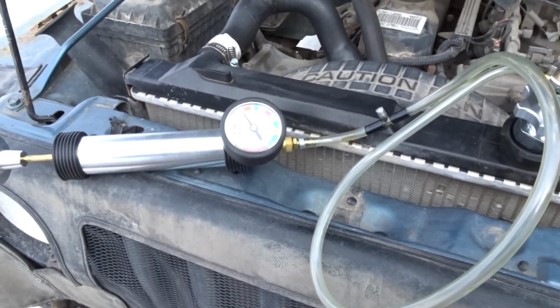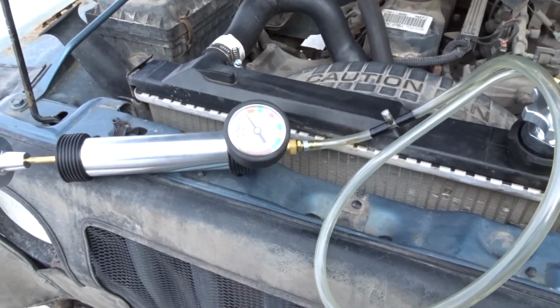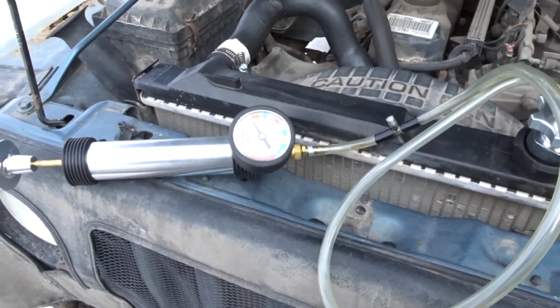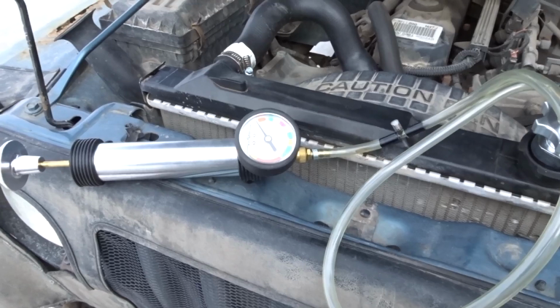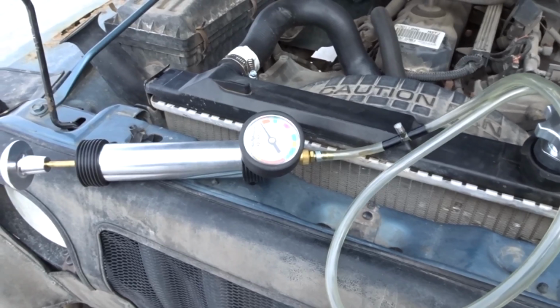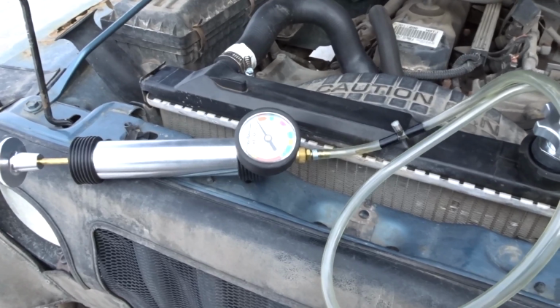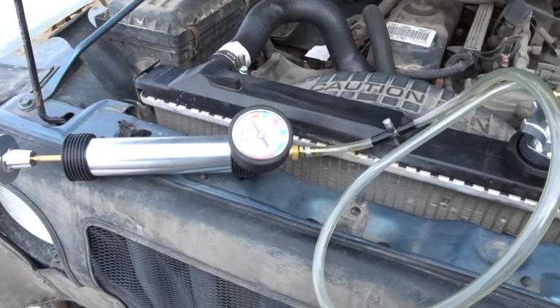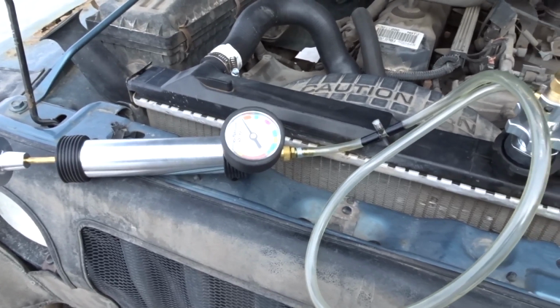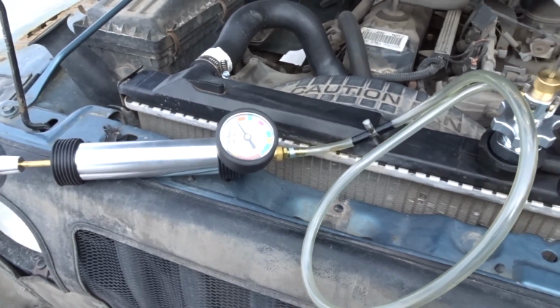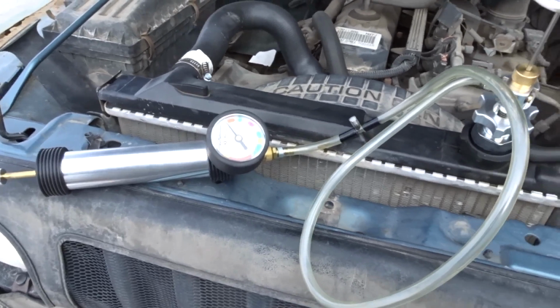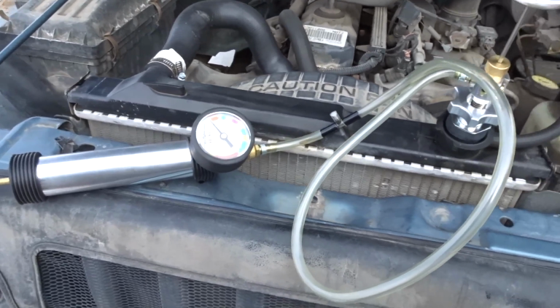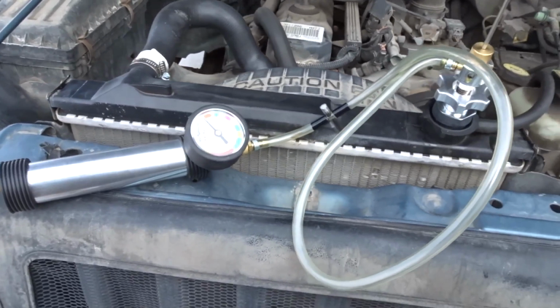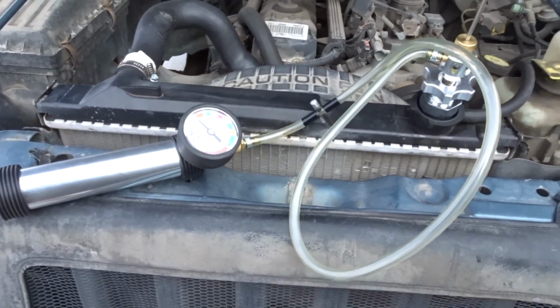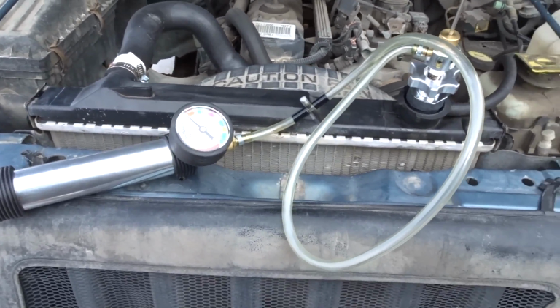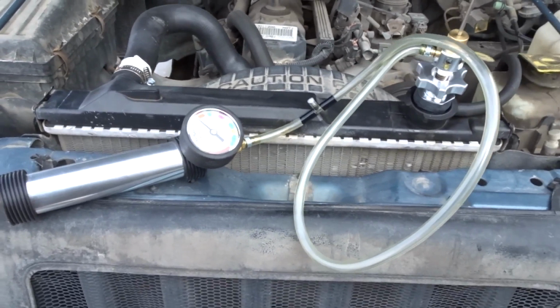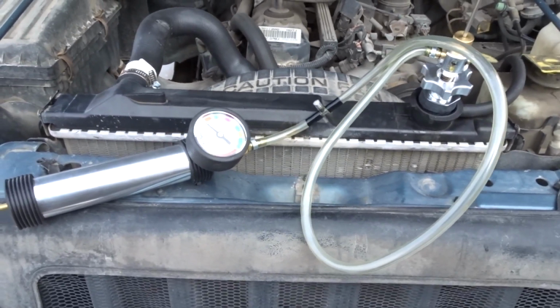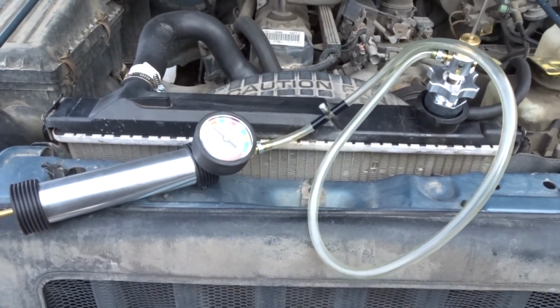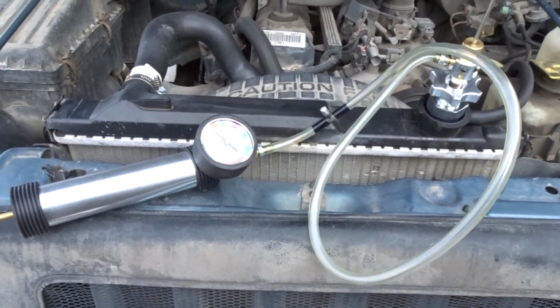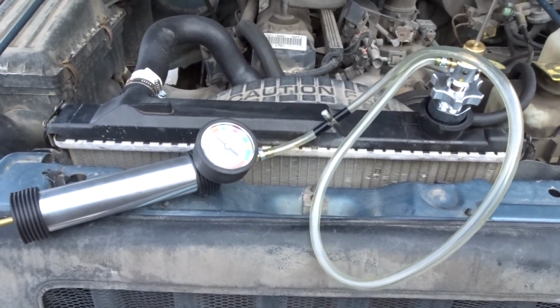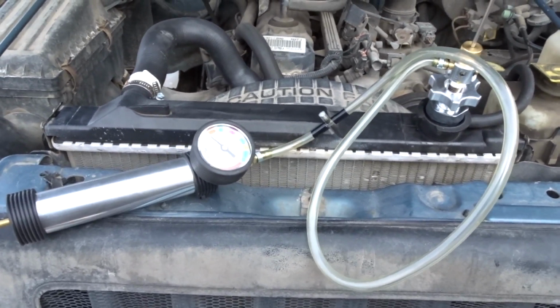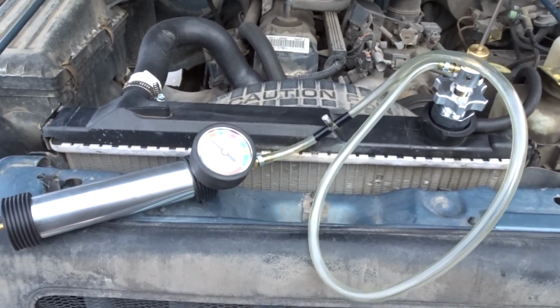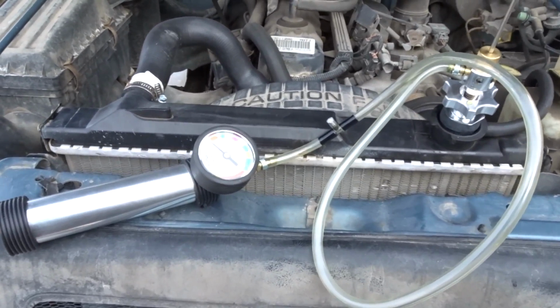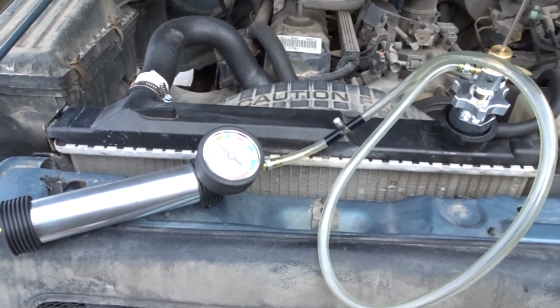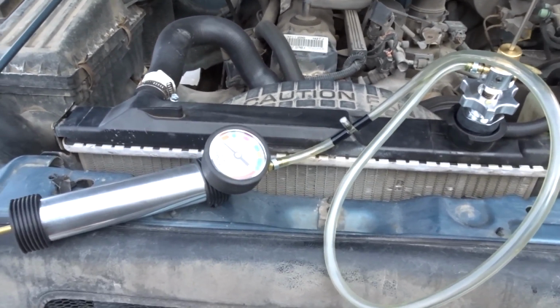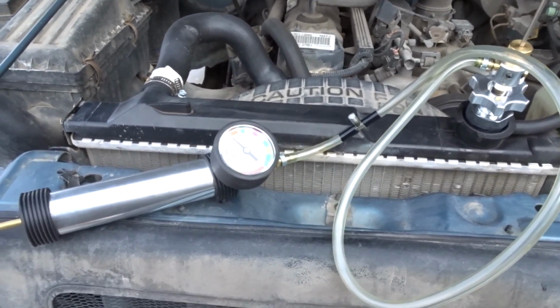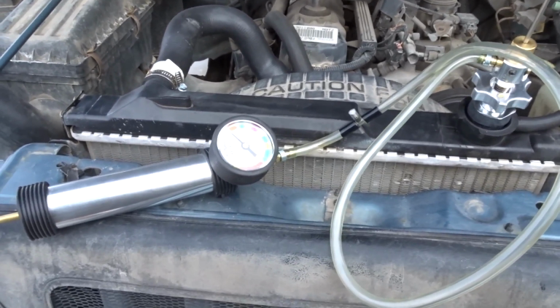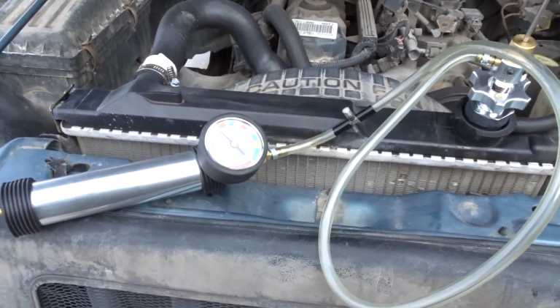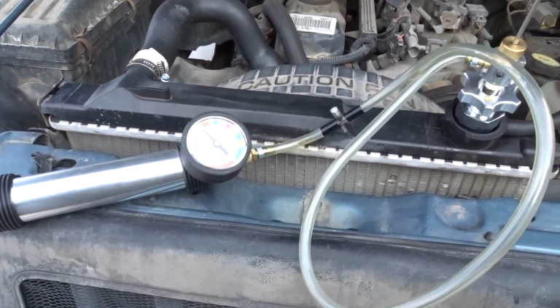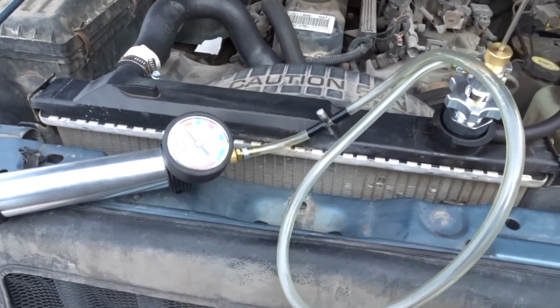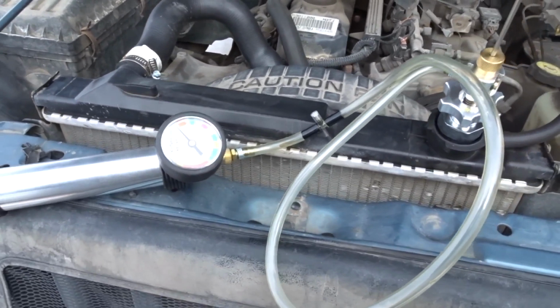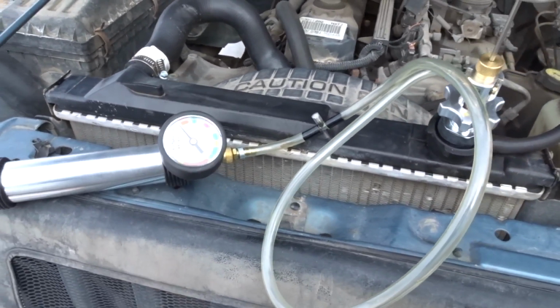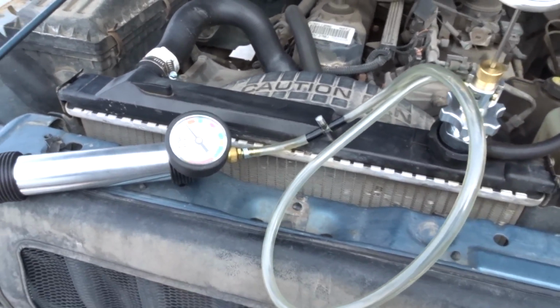We're going to check to see if he has a head gasket issue. We're probably going to start it up and then he's going to rev it up — we're going to see if it measures pressure on the gauge.